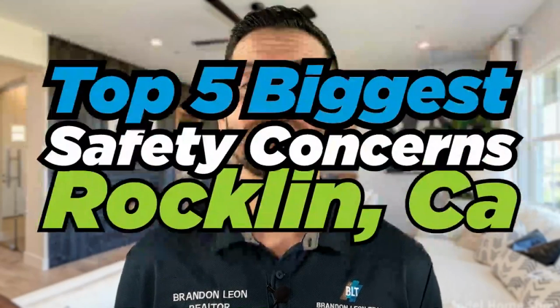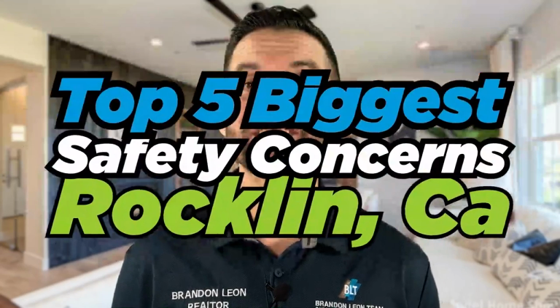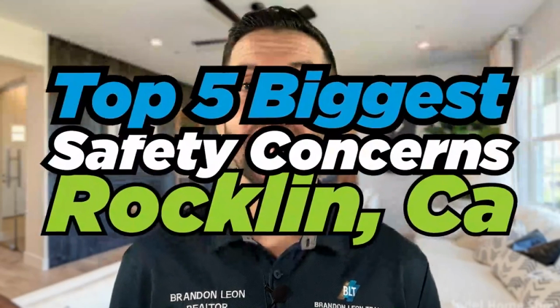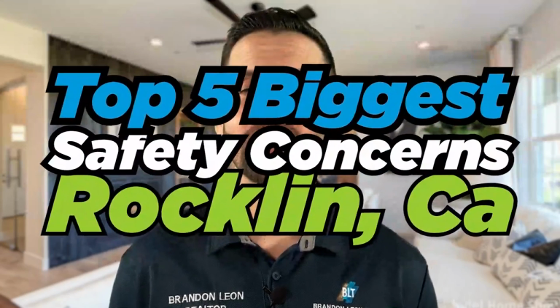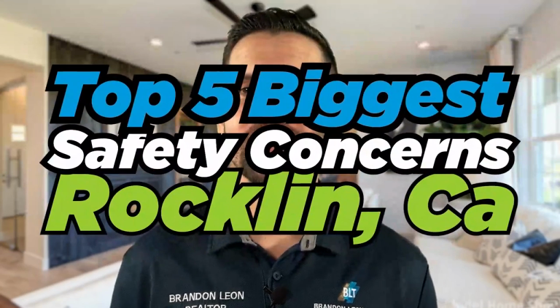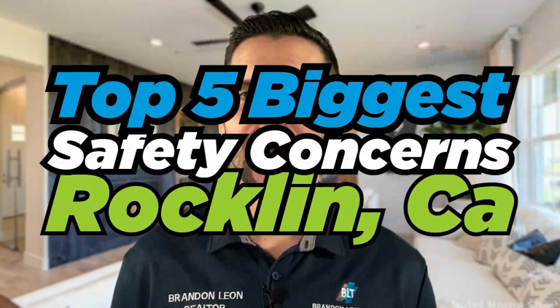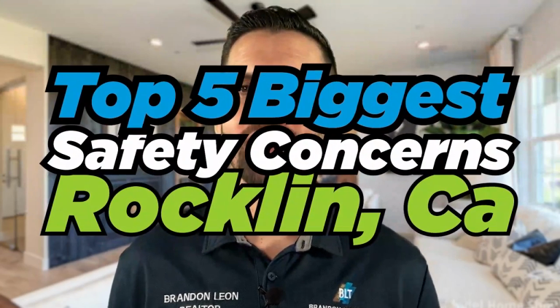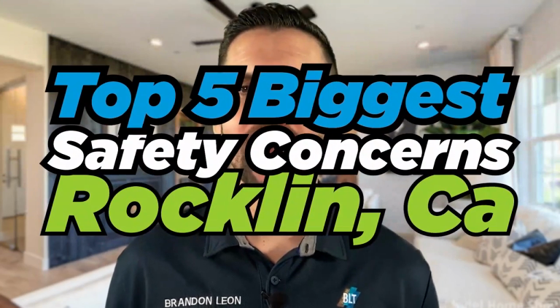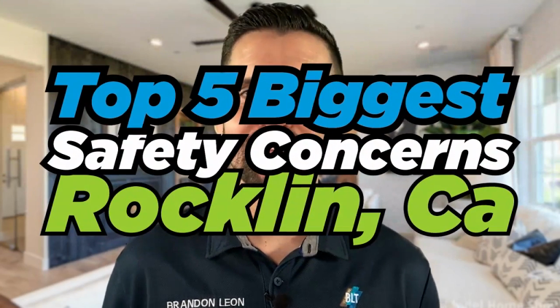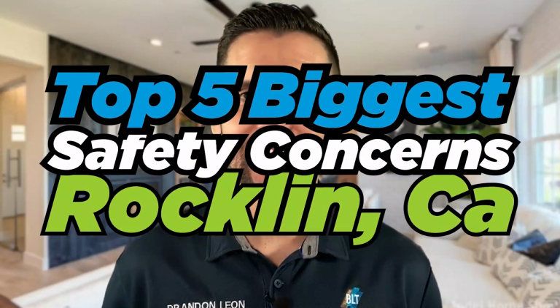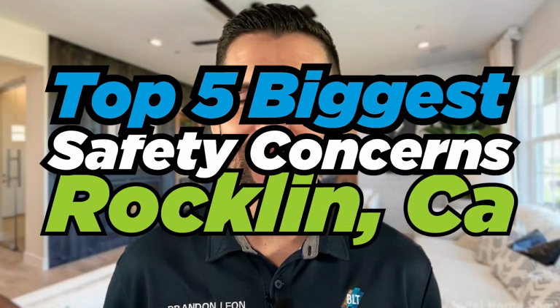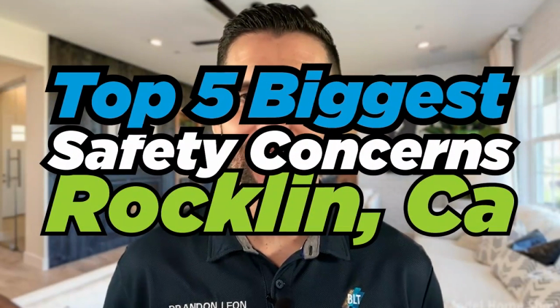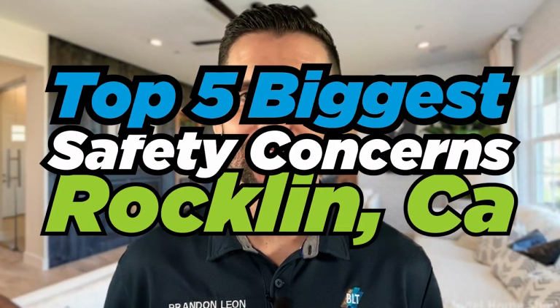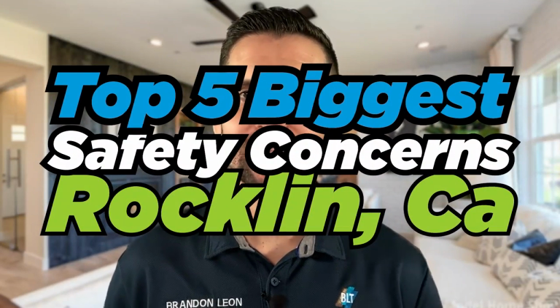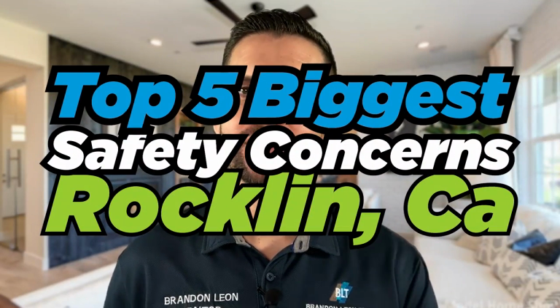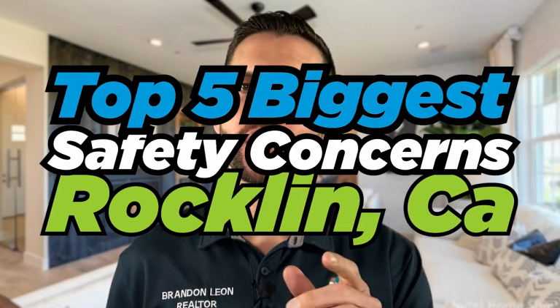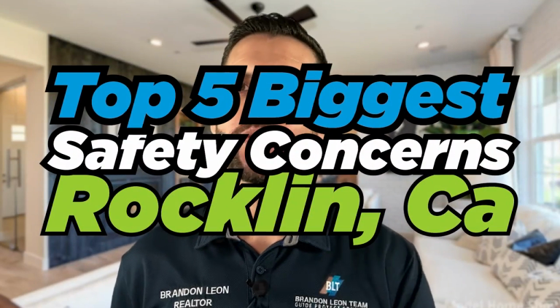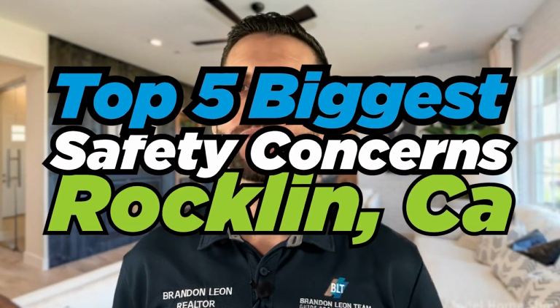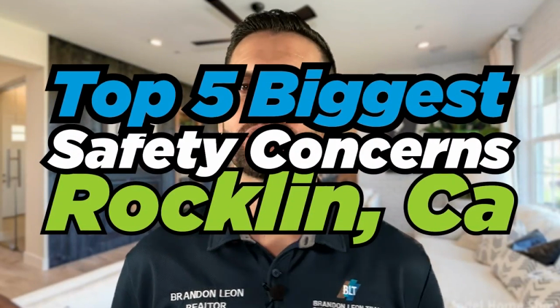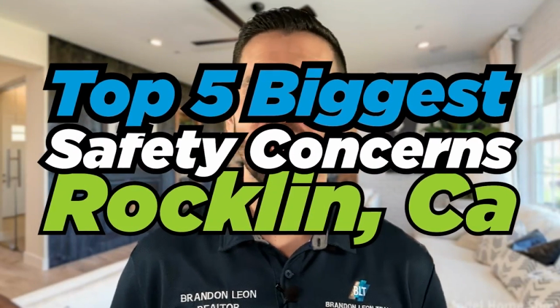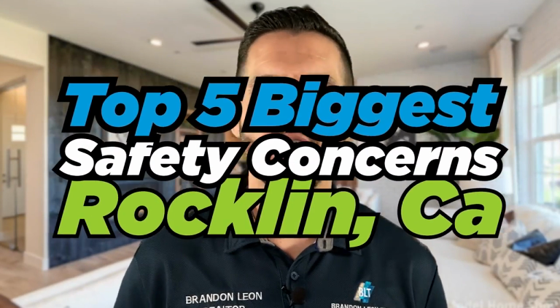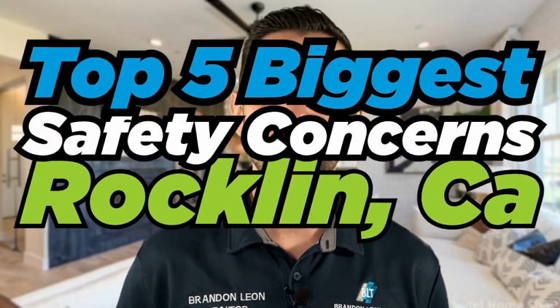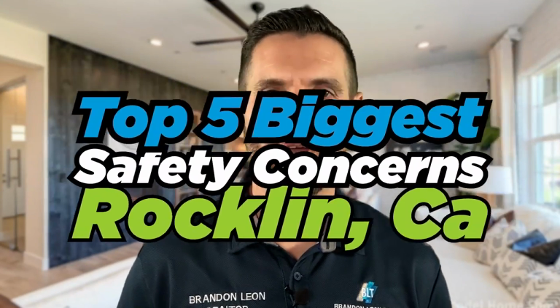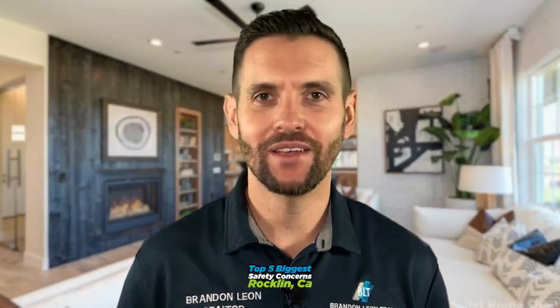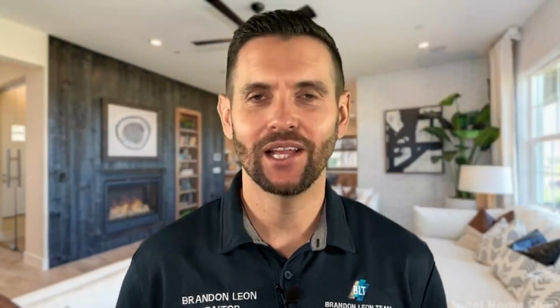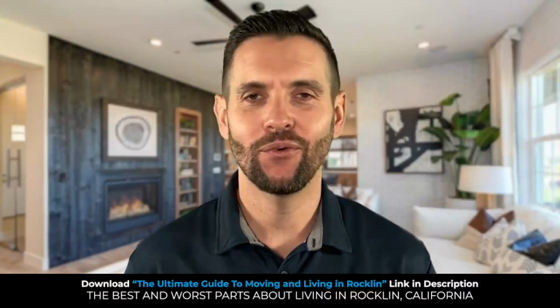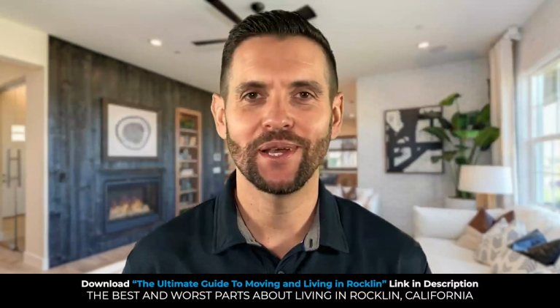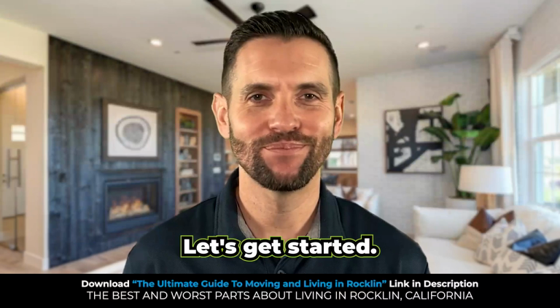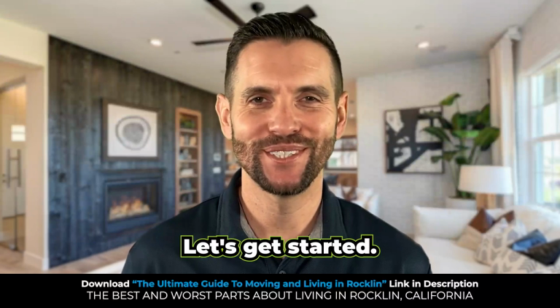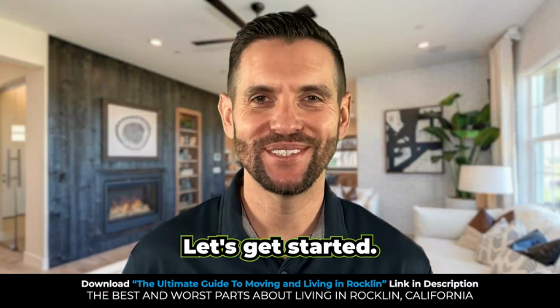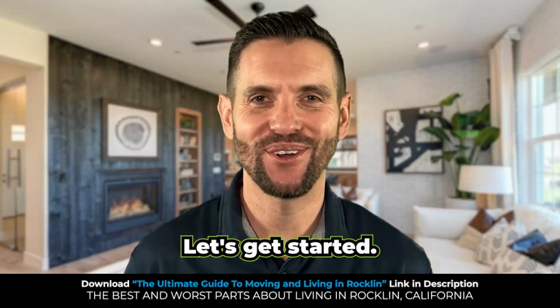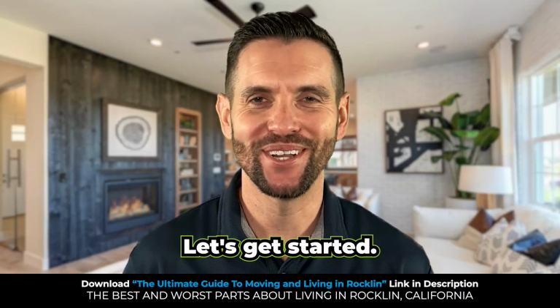It's time for the top five safety concerns when purchasing a home in Rockland, California. Let's get started.